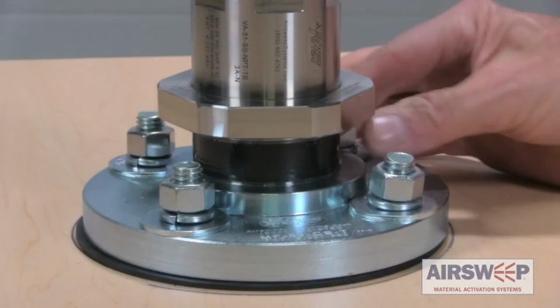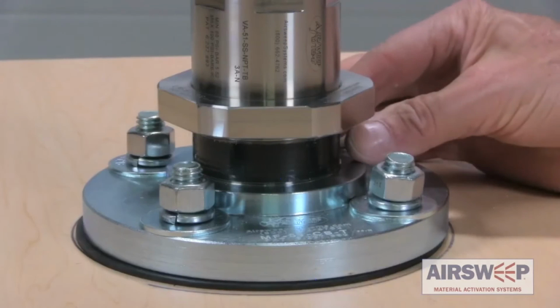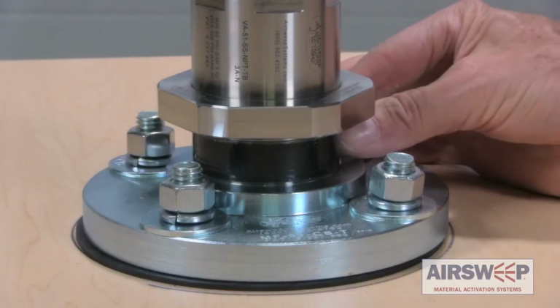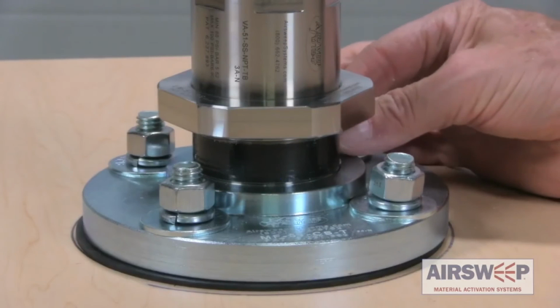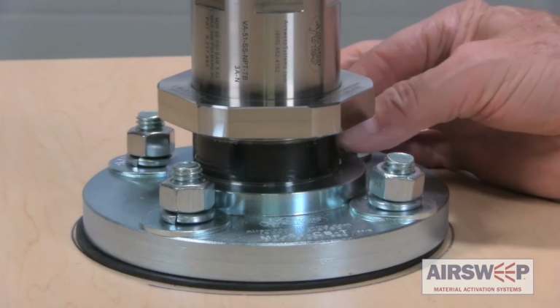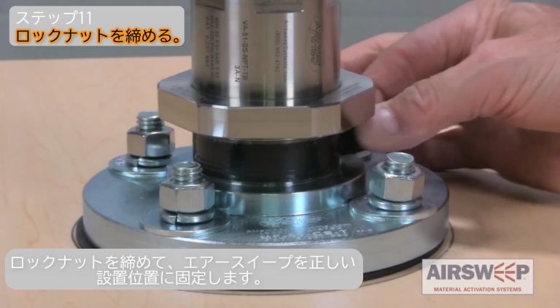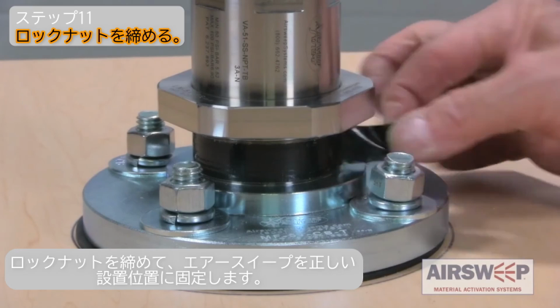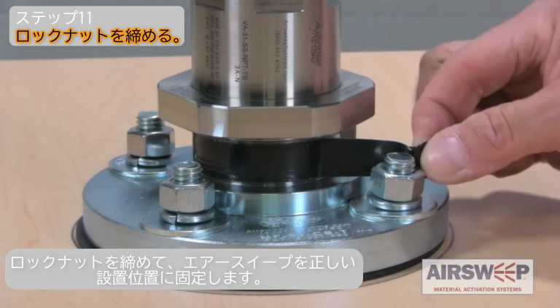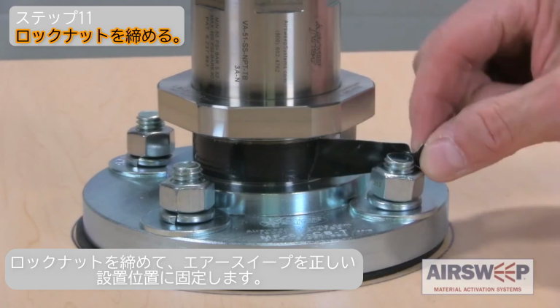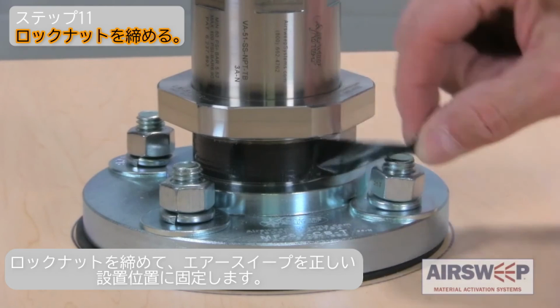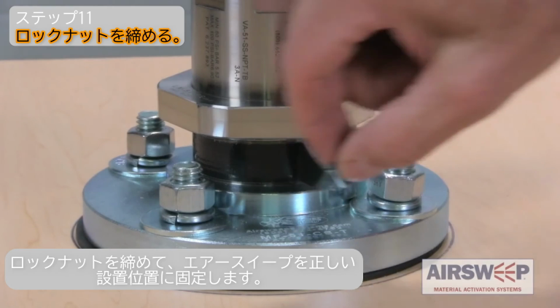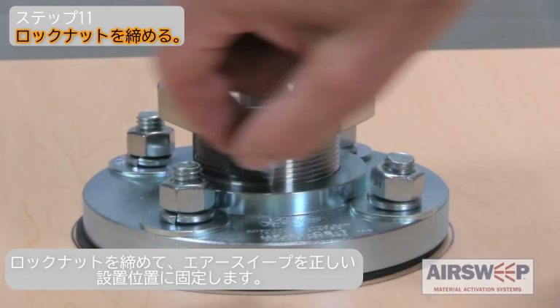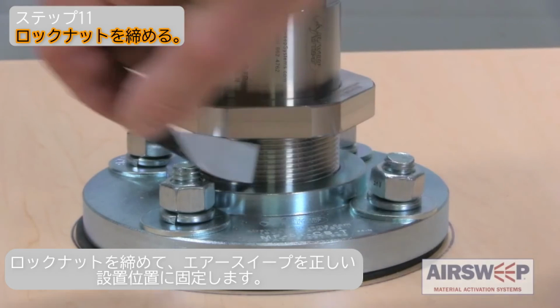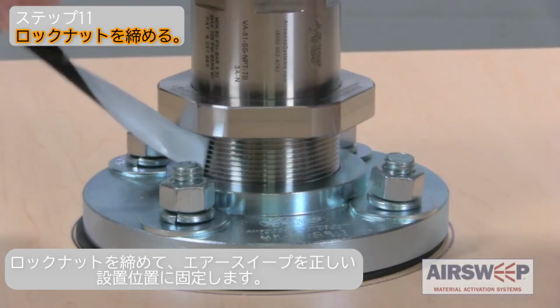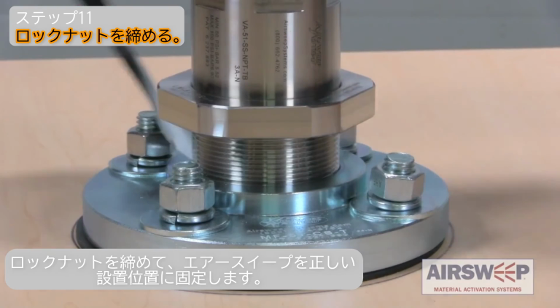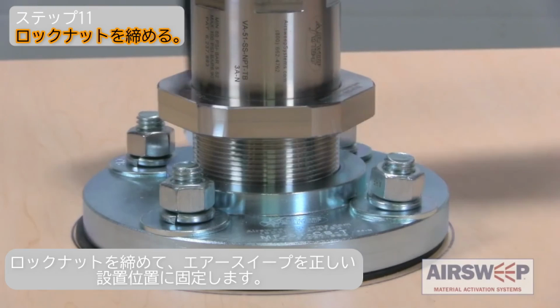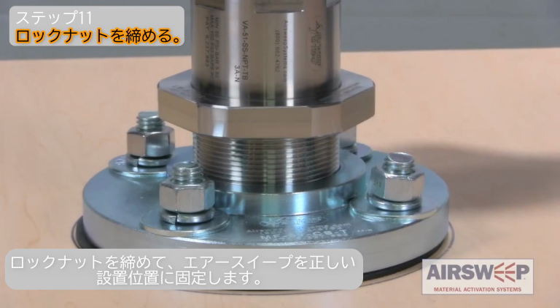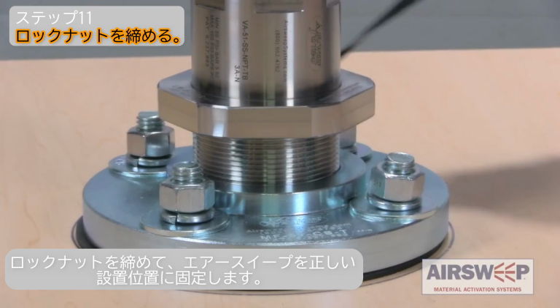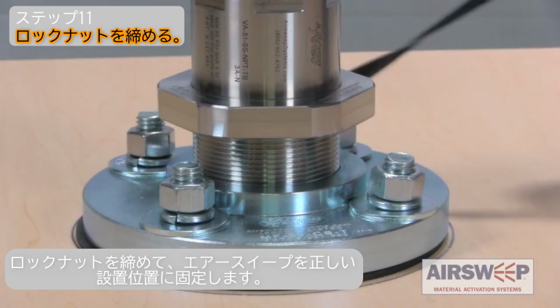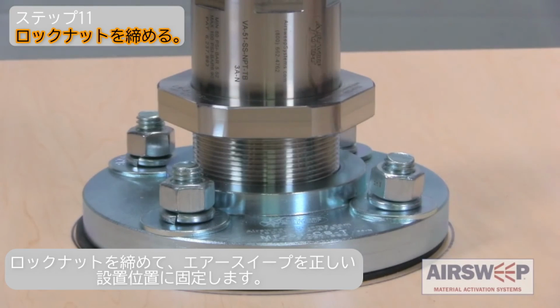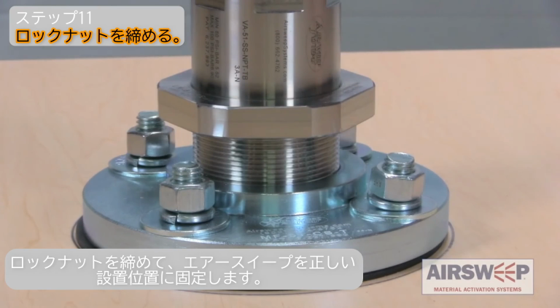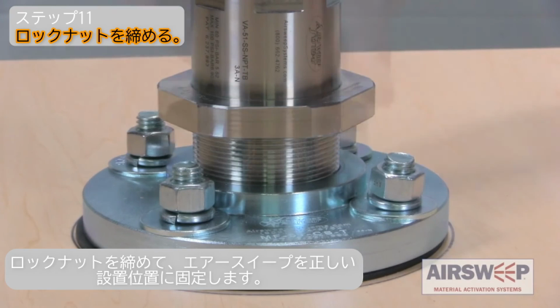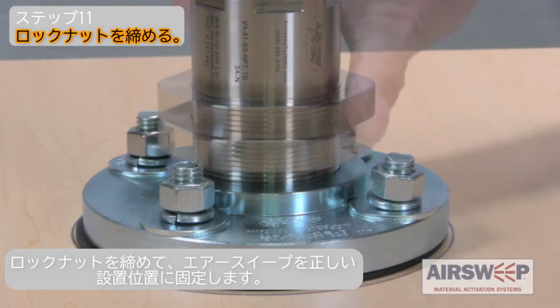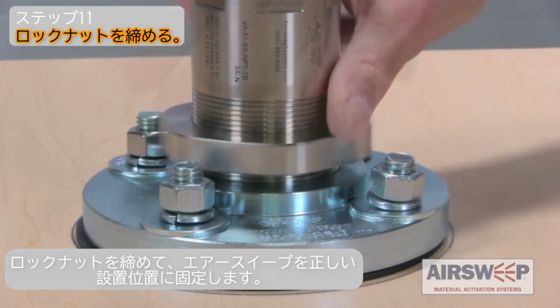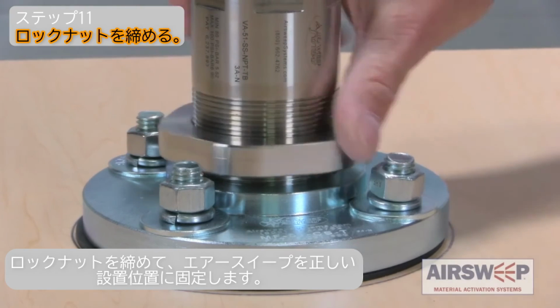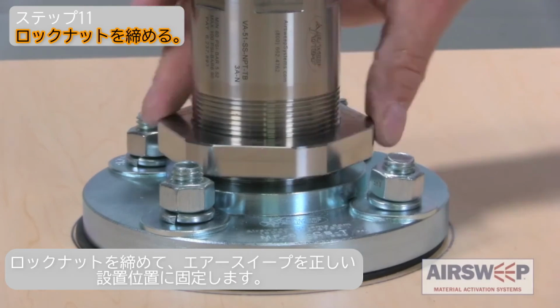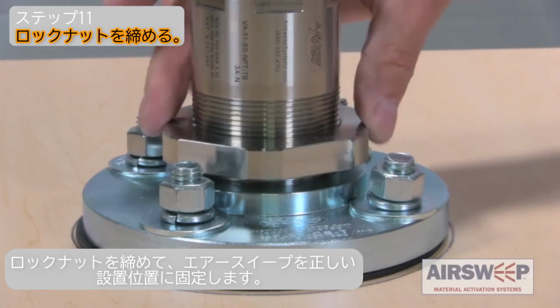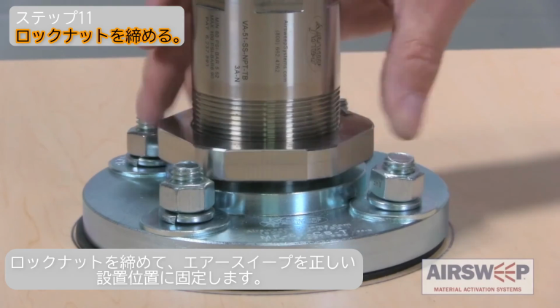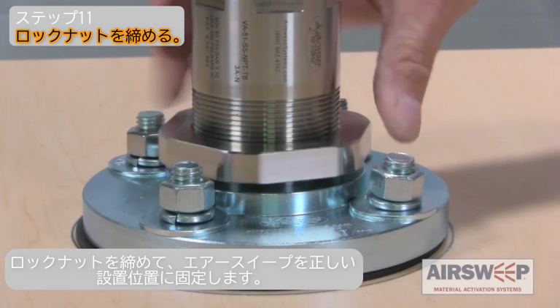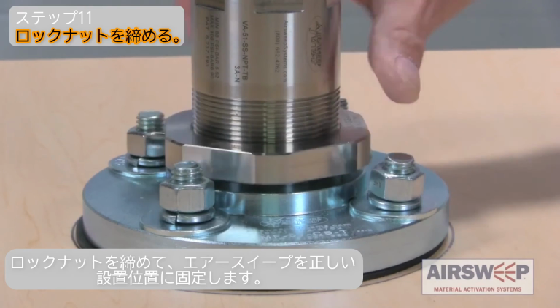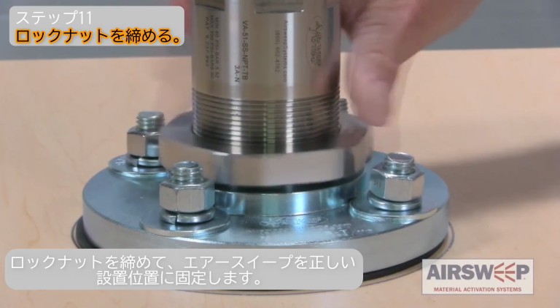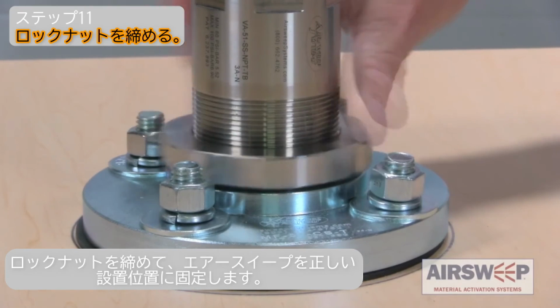Step 11. Tighten the lock nut to lock the air sweep into its correct, installed position.